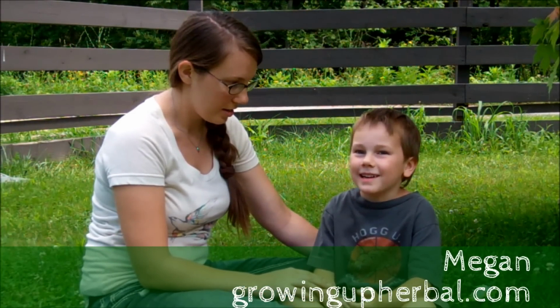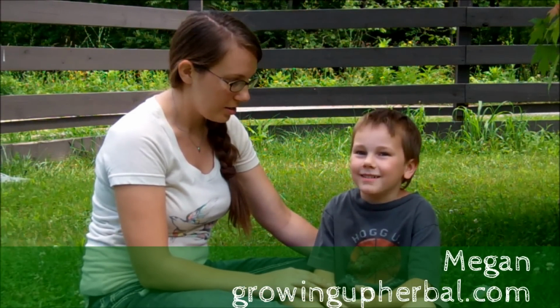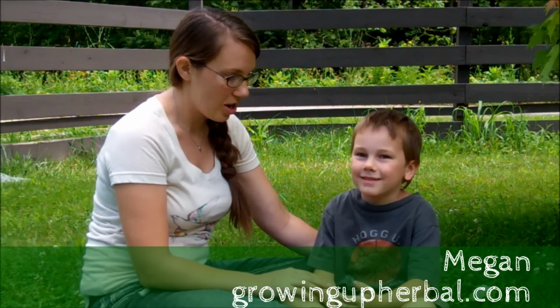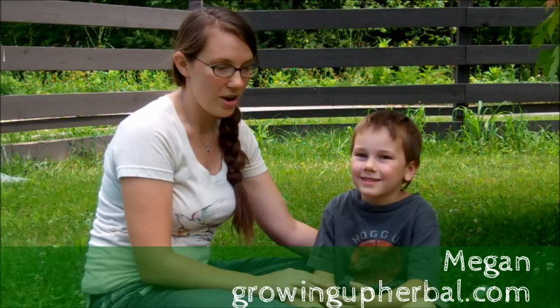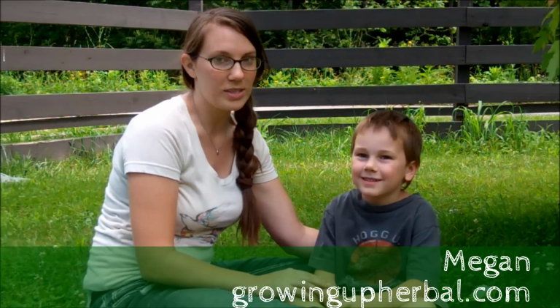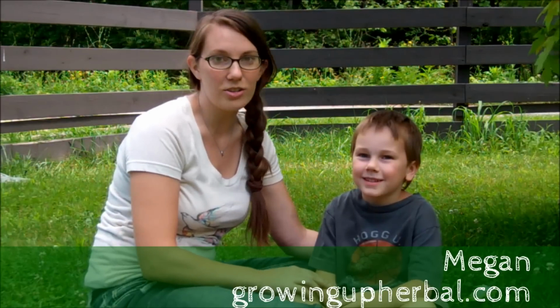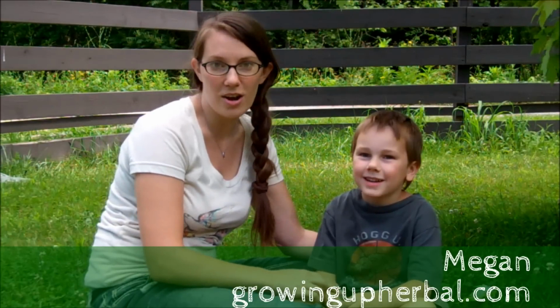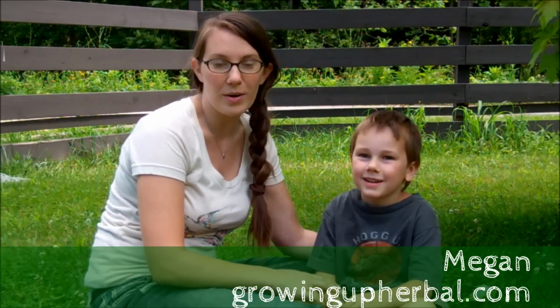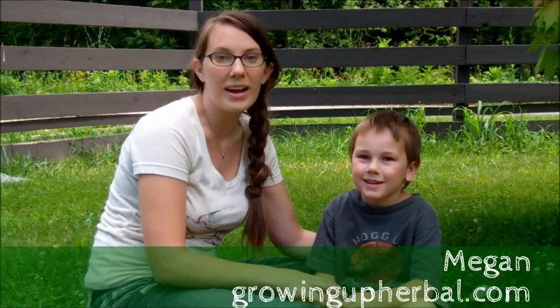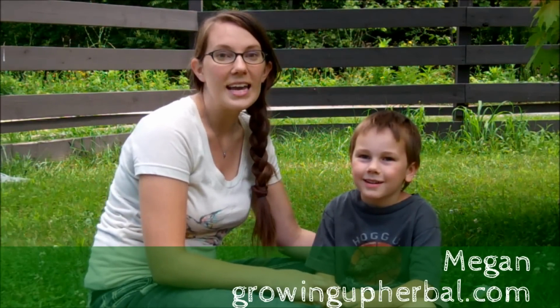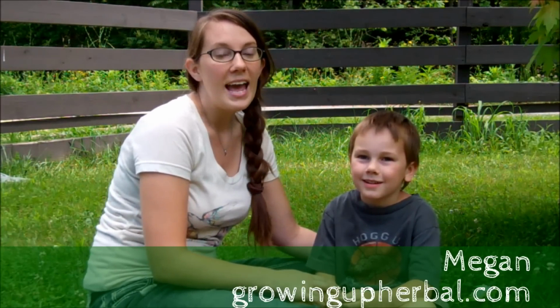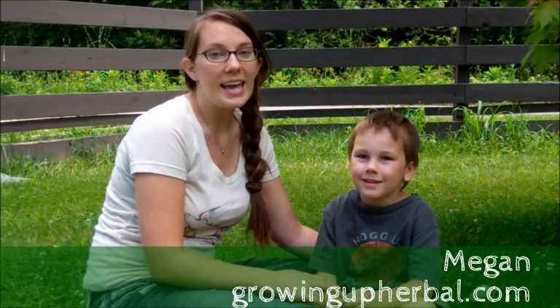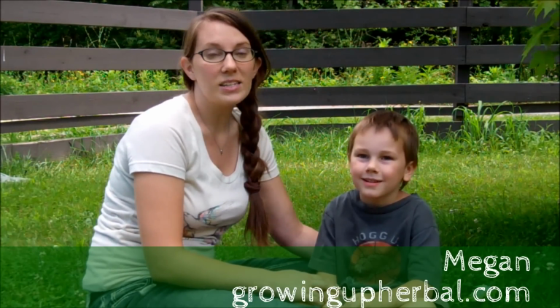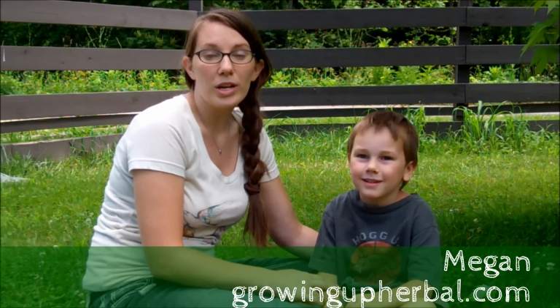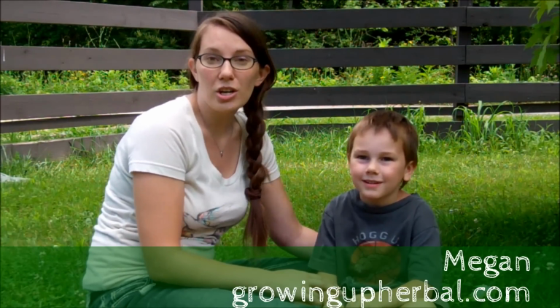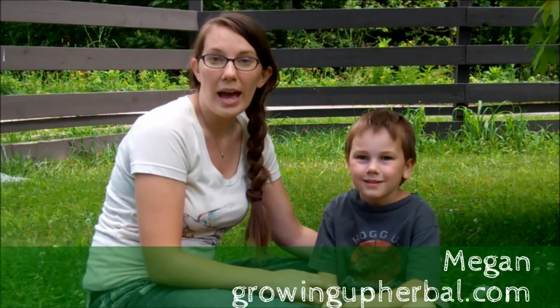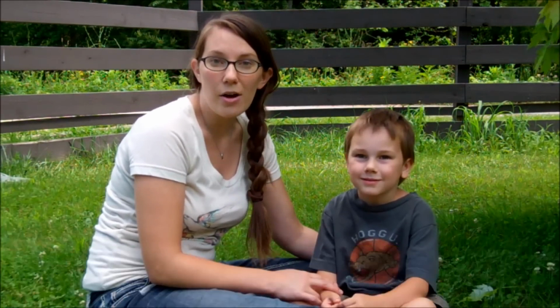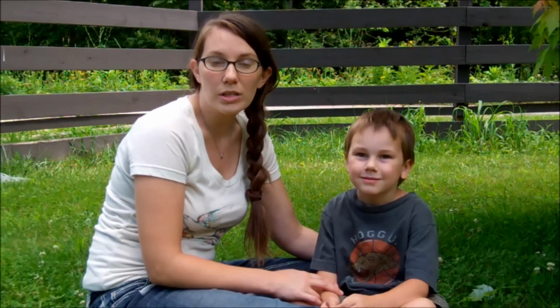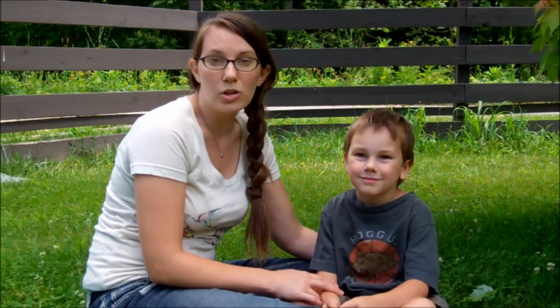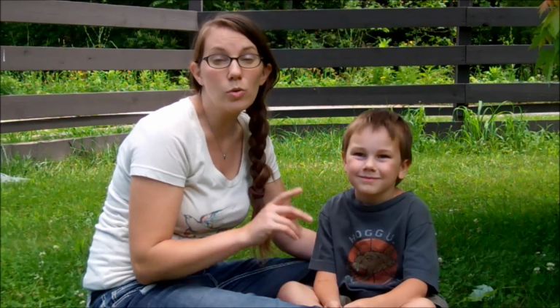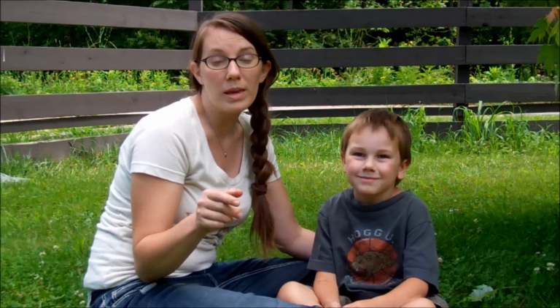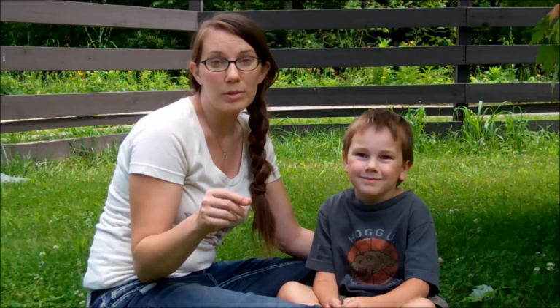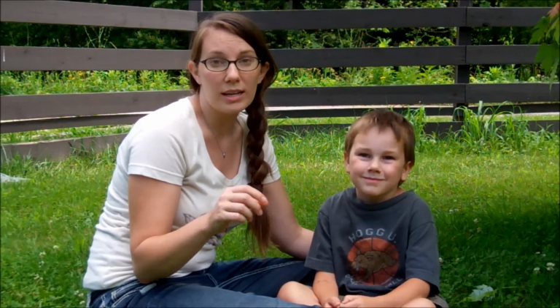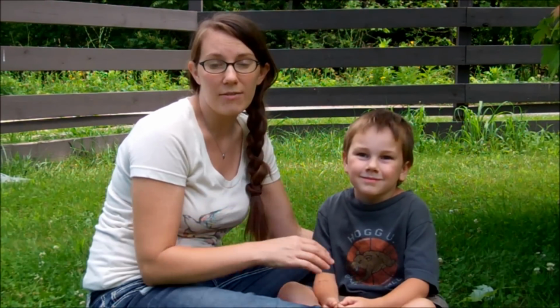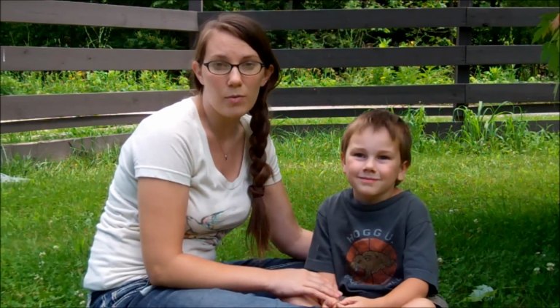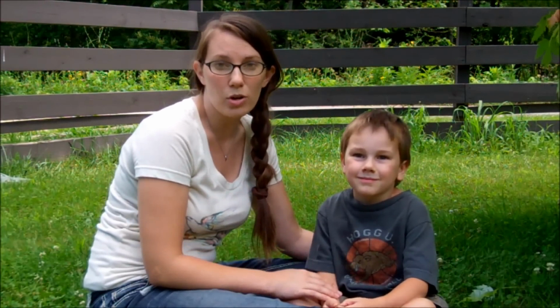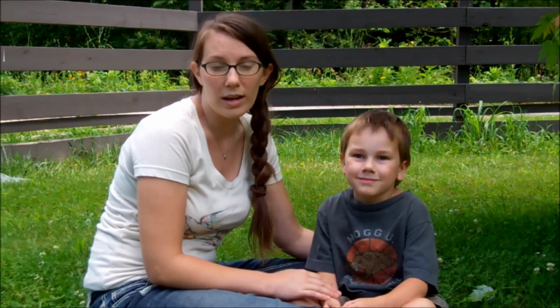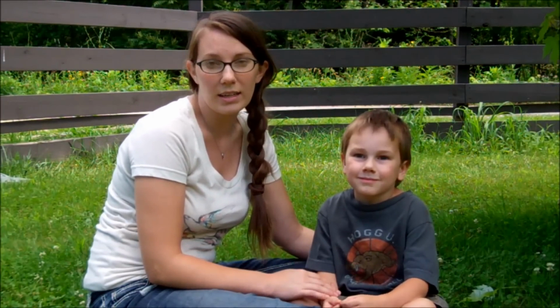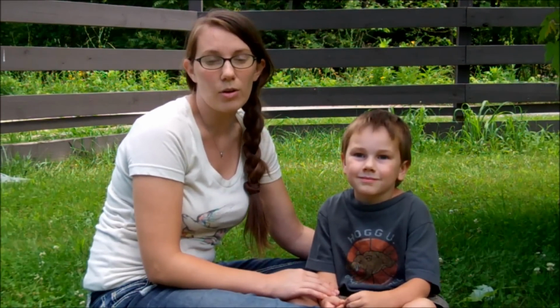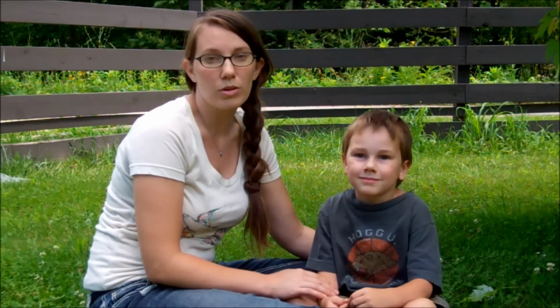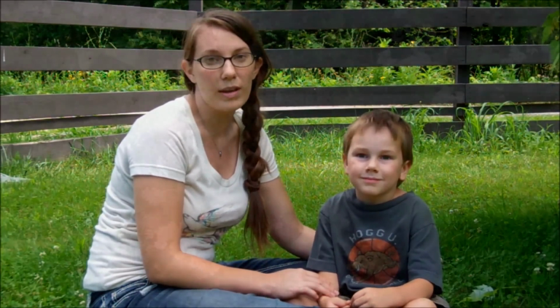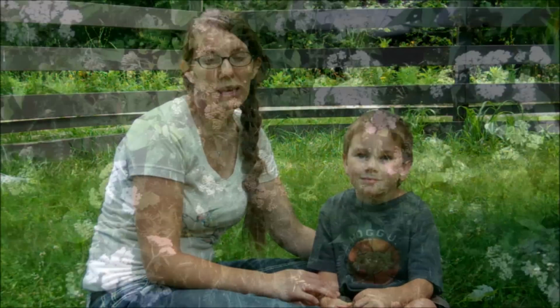The herb we're going to go find today is yarrow. It's called yarrow. And we're going to show you how you'll be able to identify it when you're walking down the road with your family.